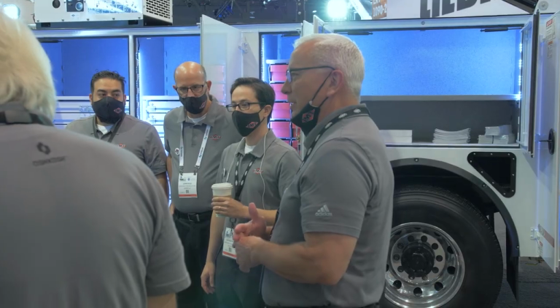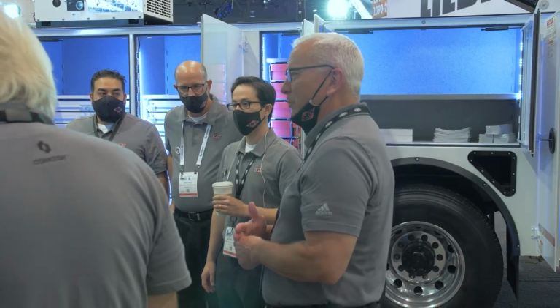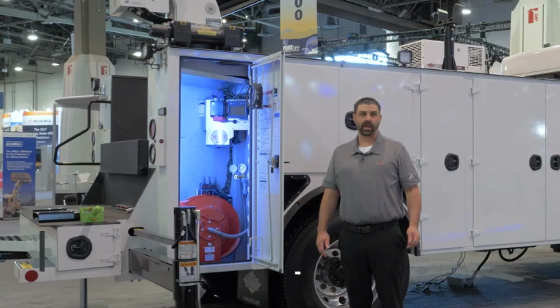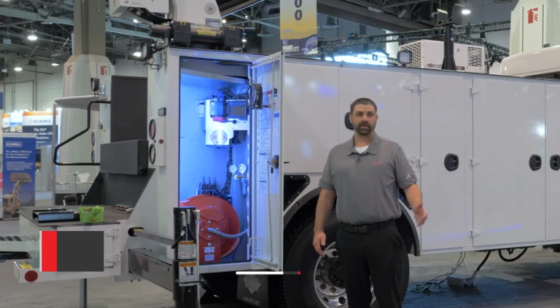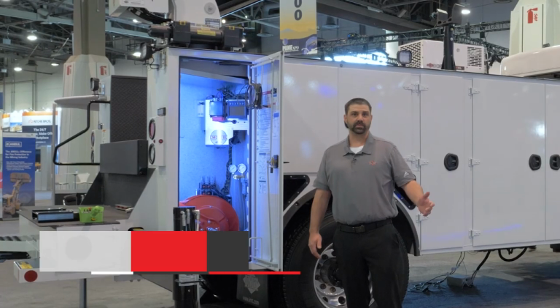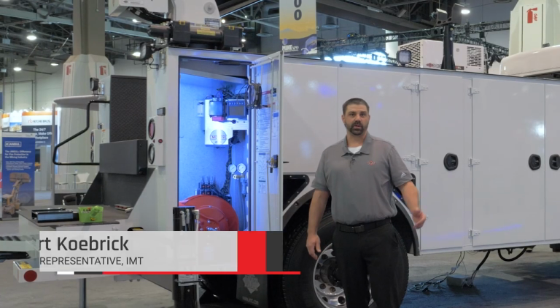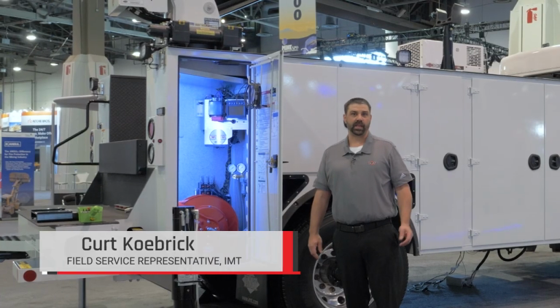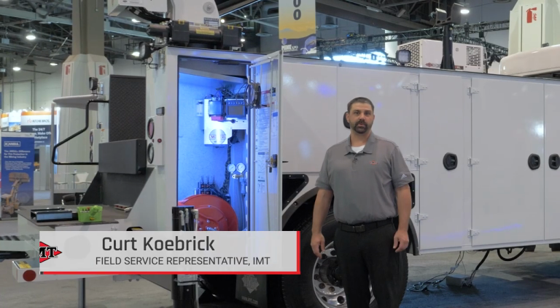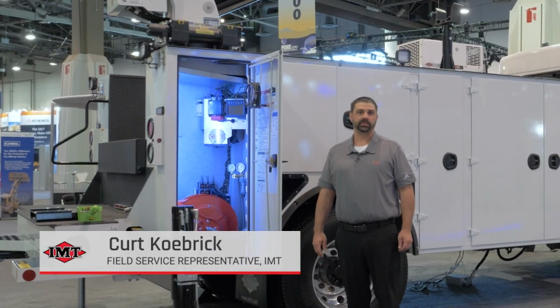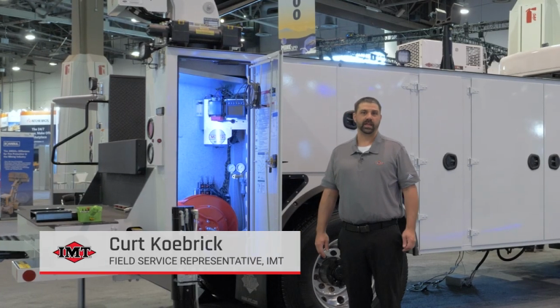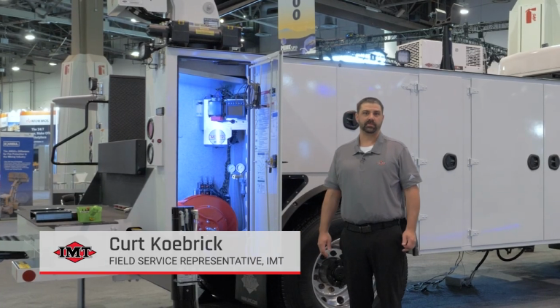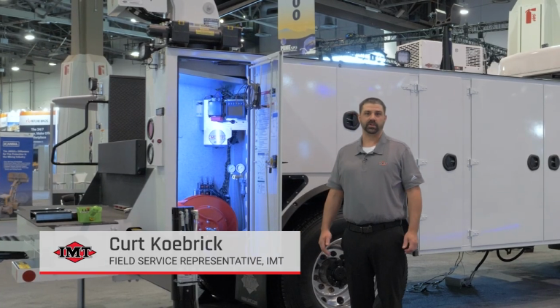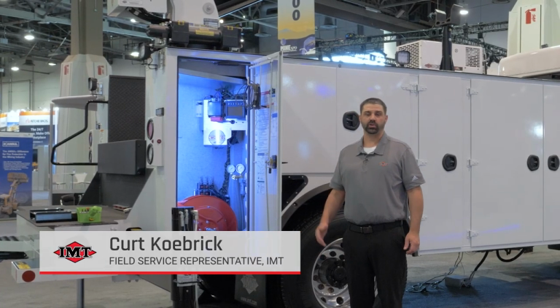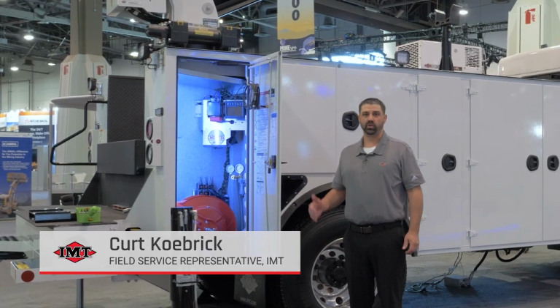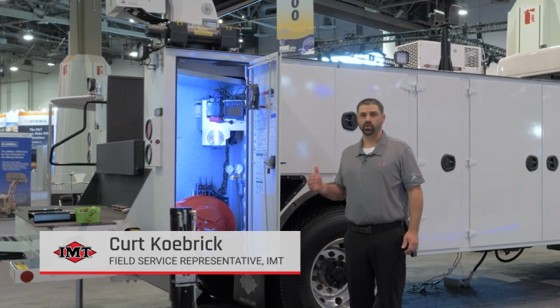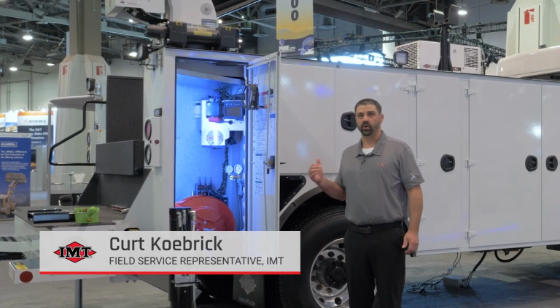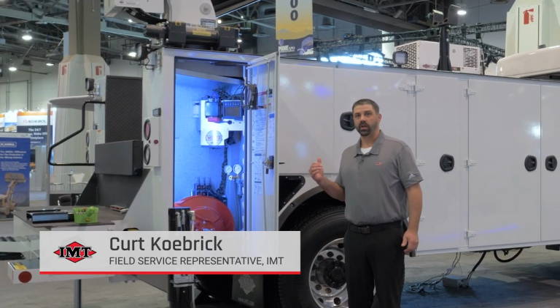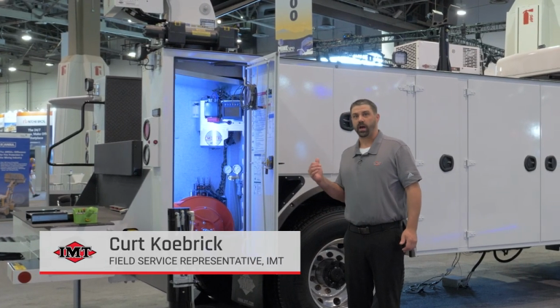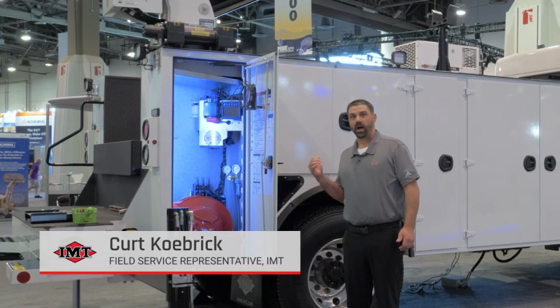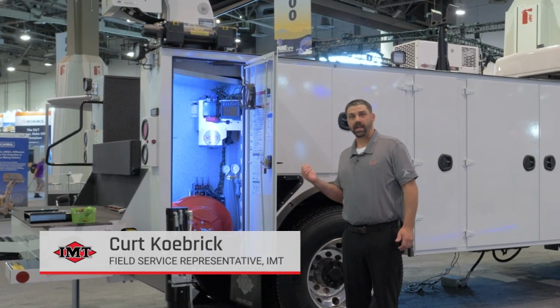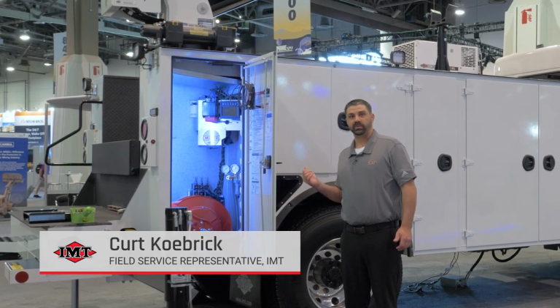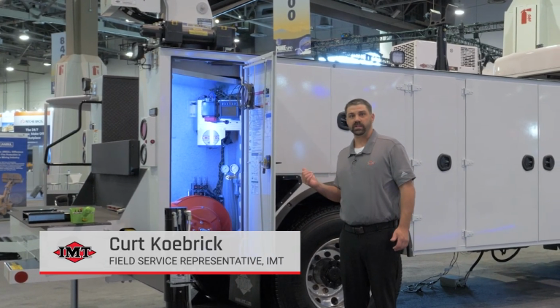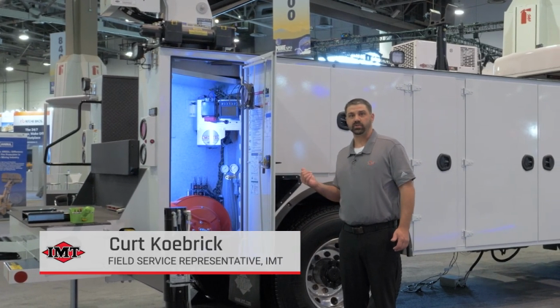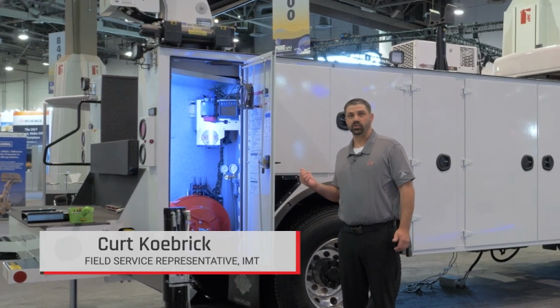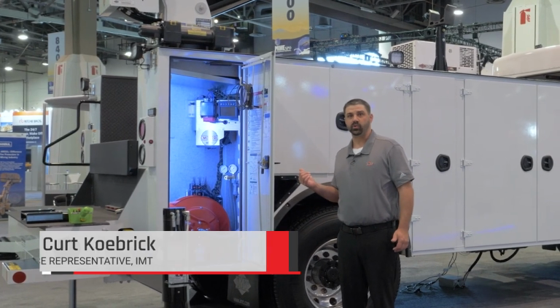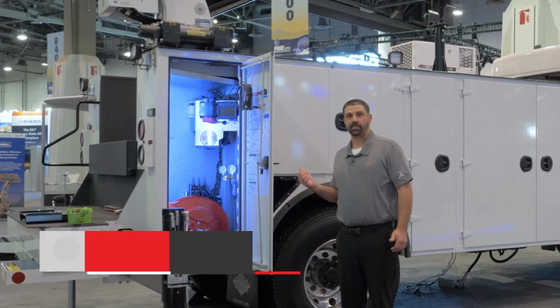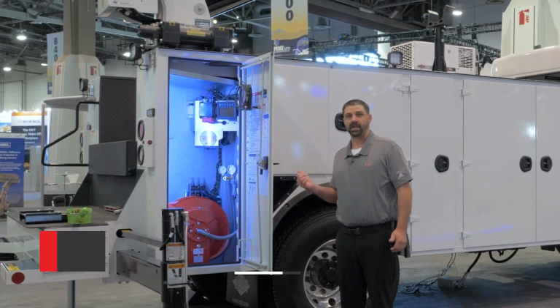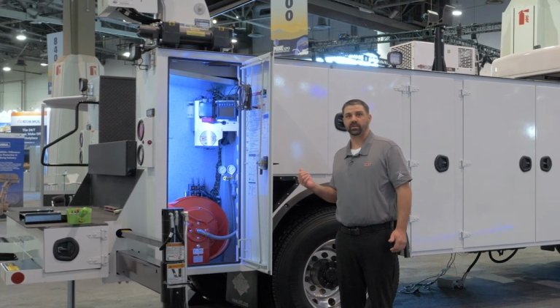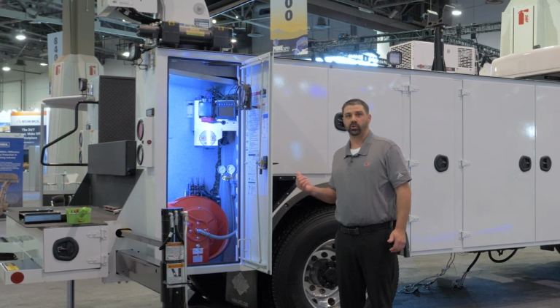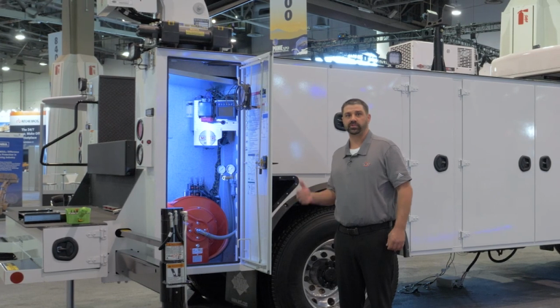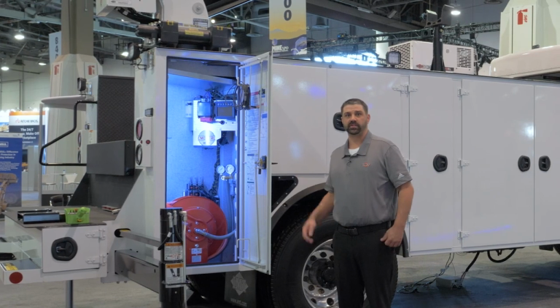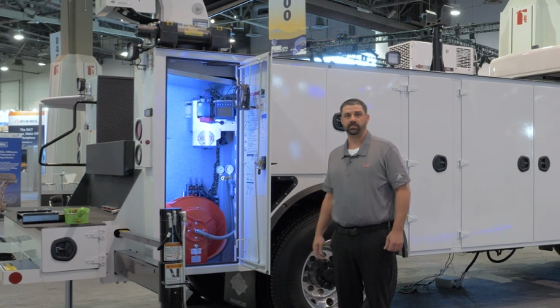Hi, my name is Kirk Cabrick. Today I'm here to show you IMT's new command control systems.